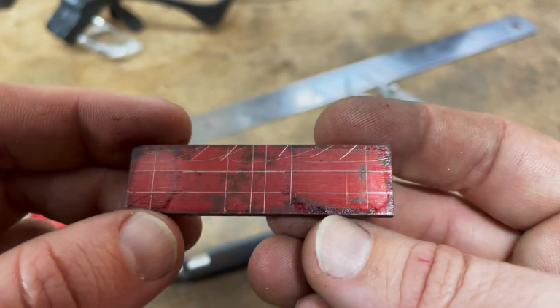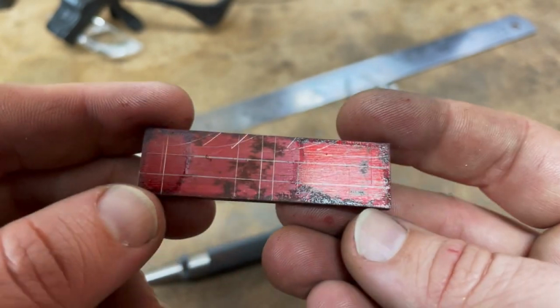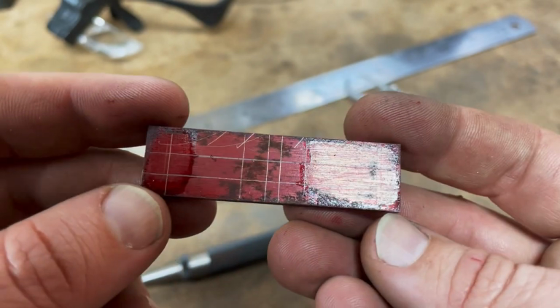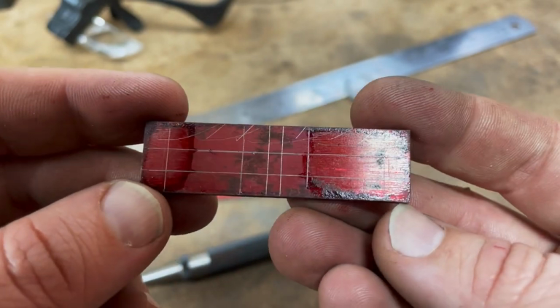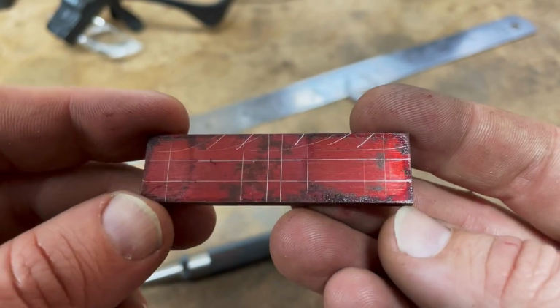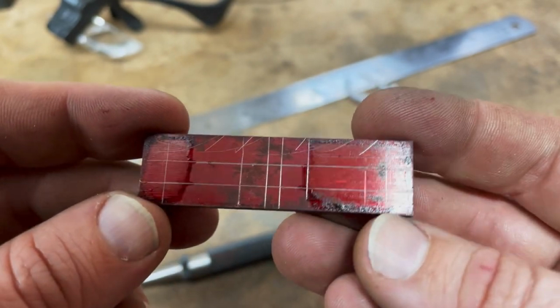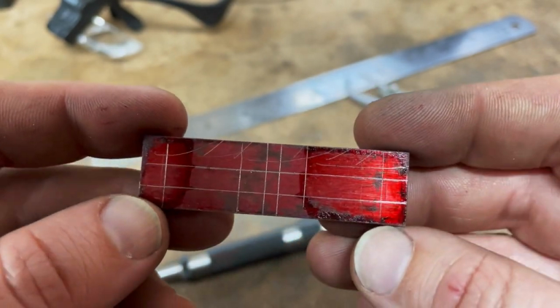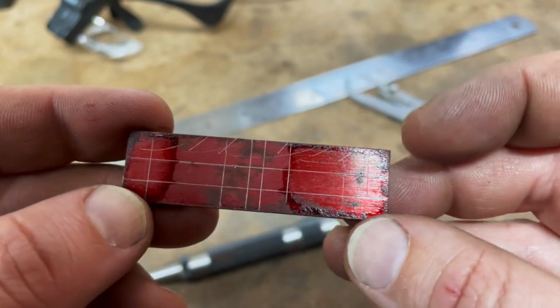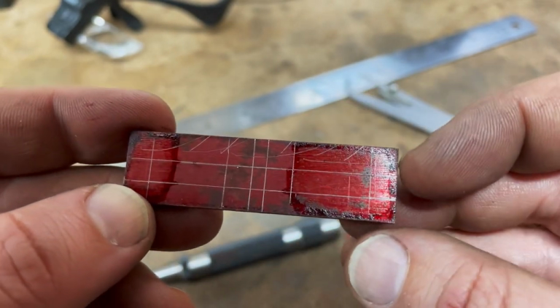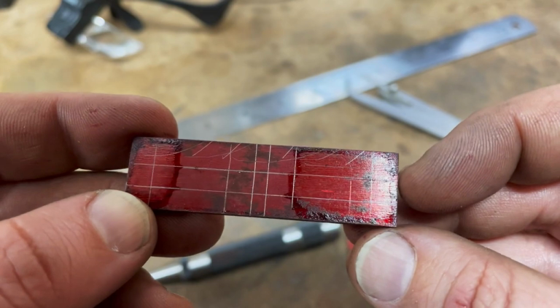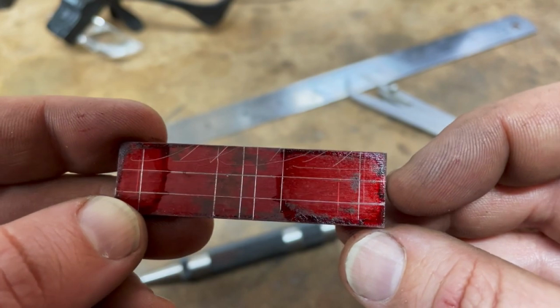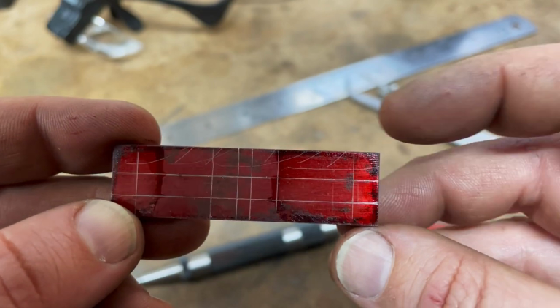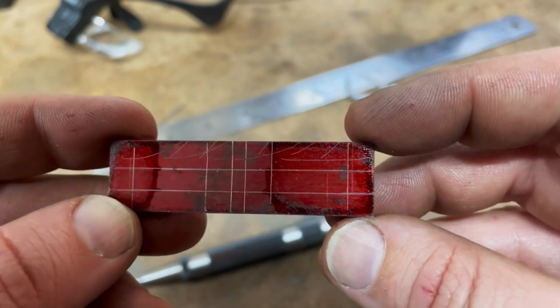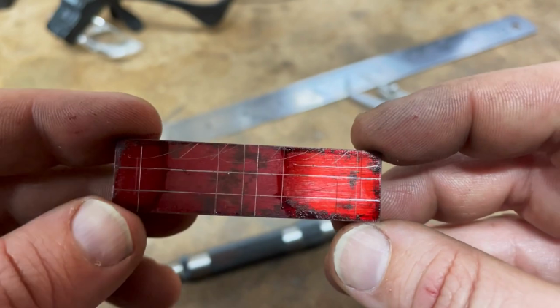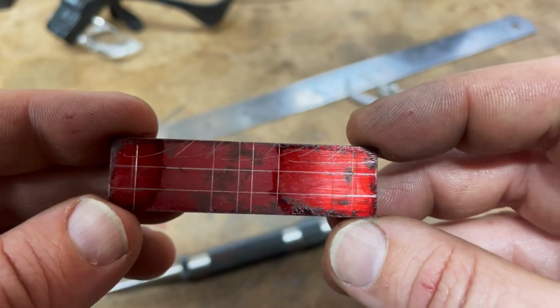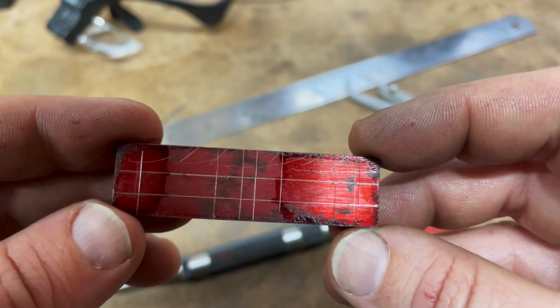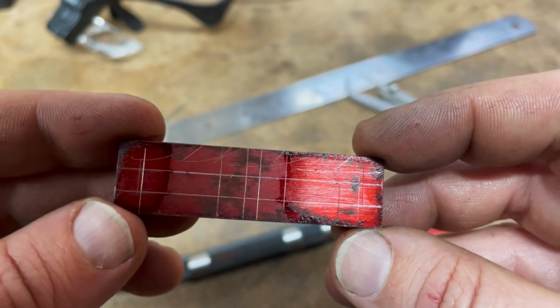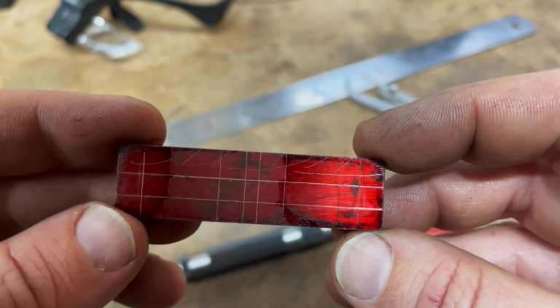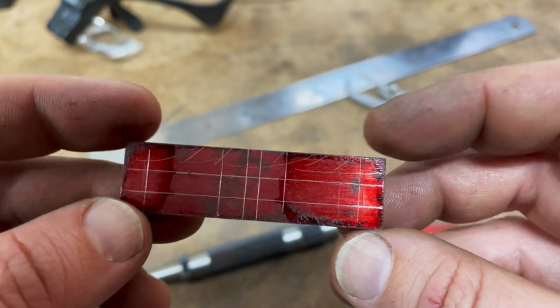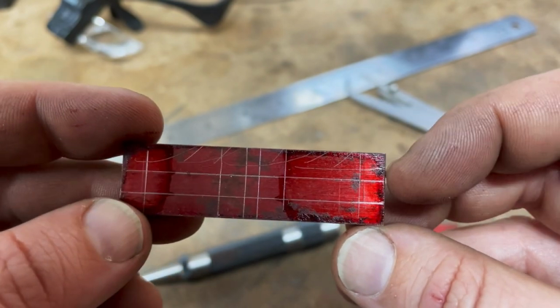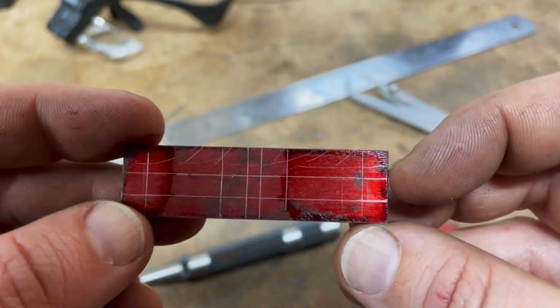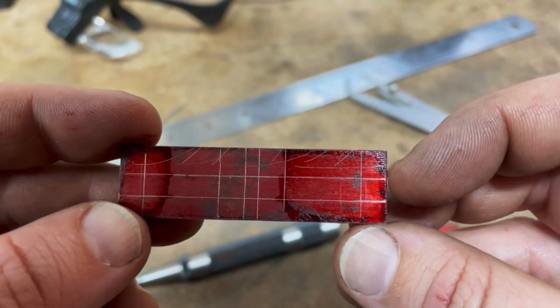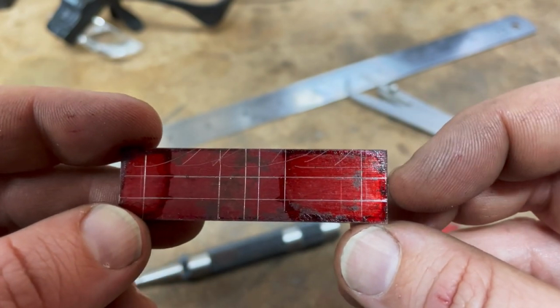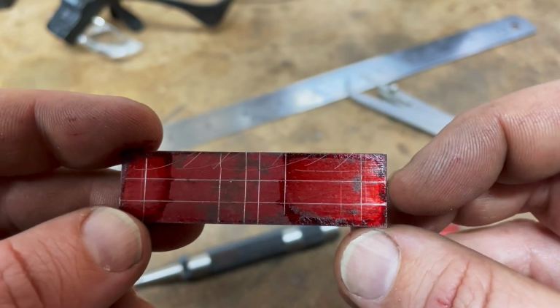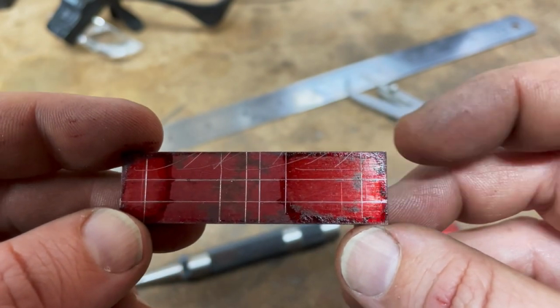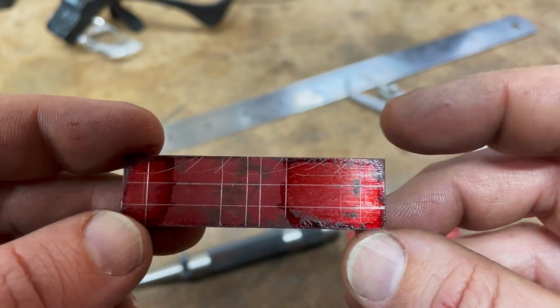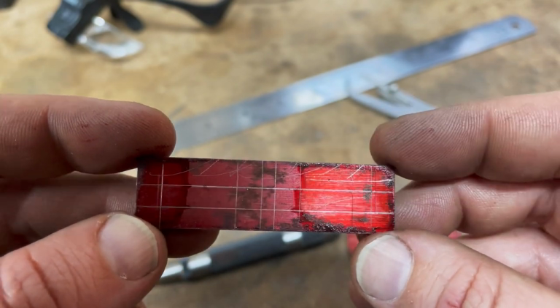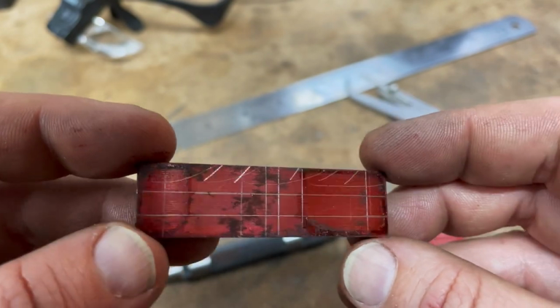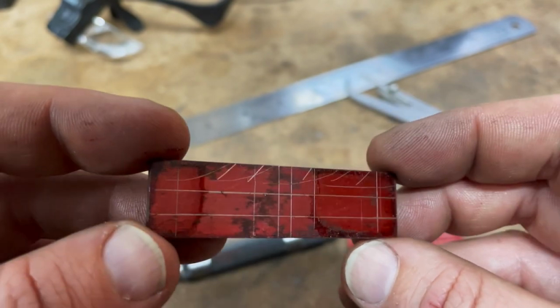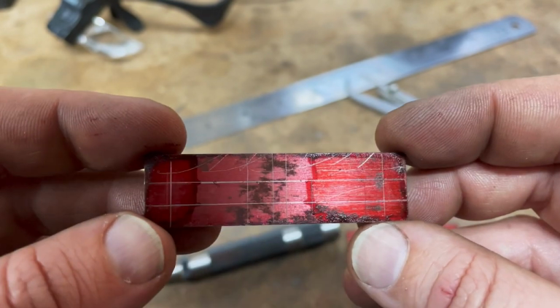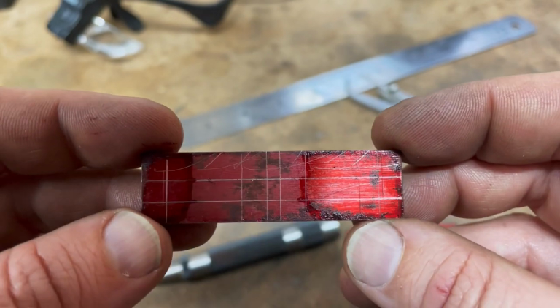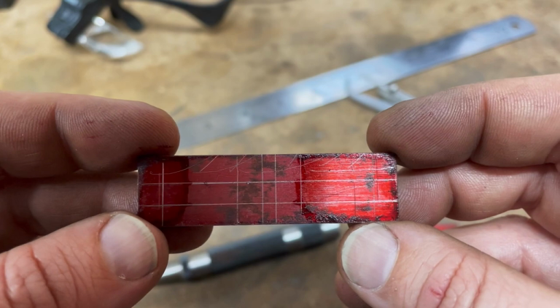I think the first thing we need to do is get them down to width. These are currently five eighths and they actually only need to be three eighths, so let's get that done first.